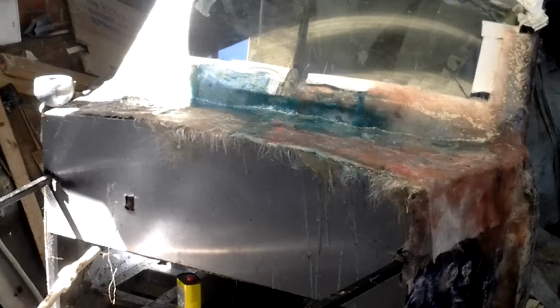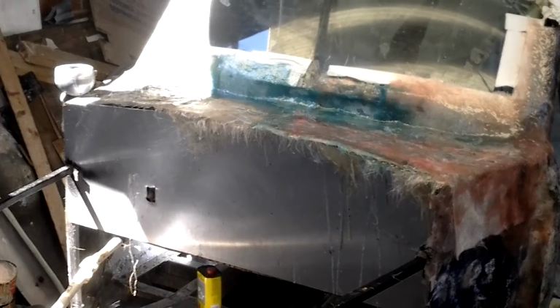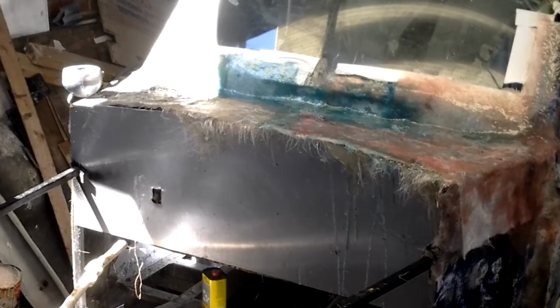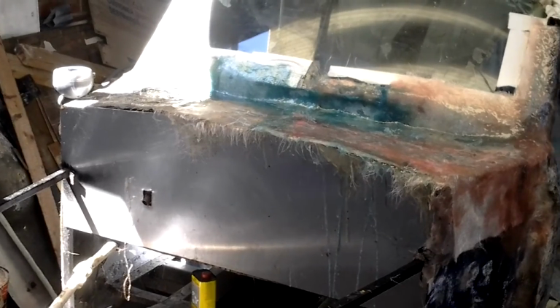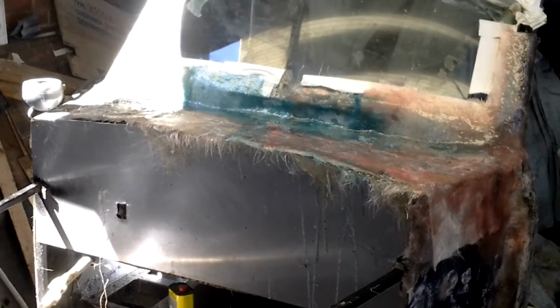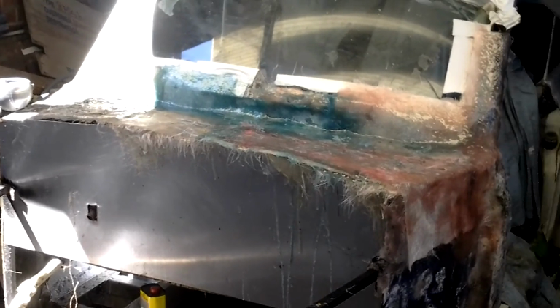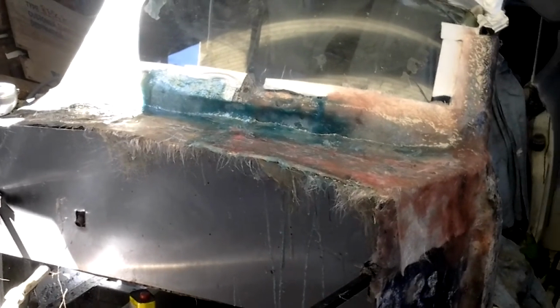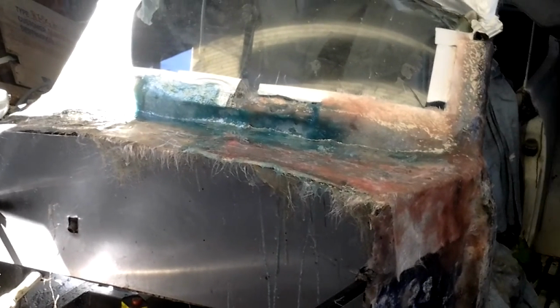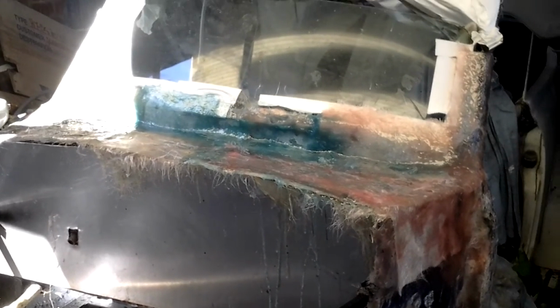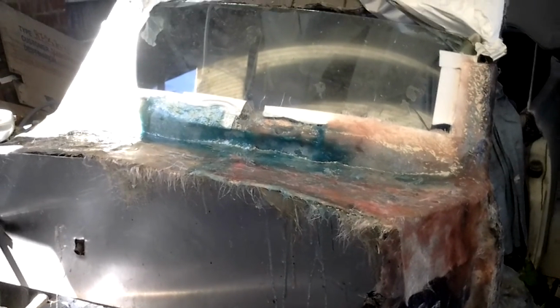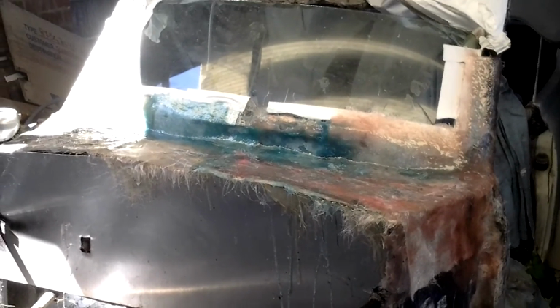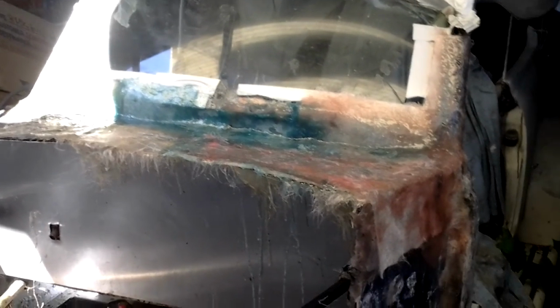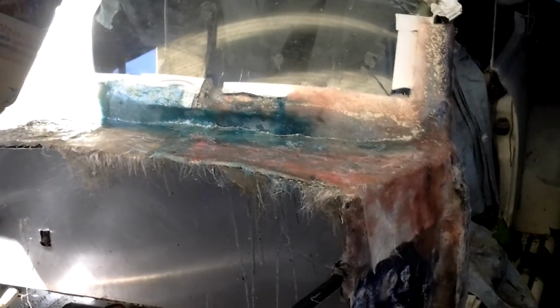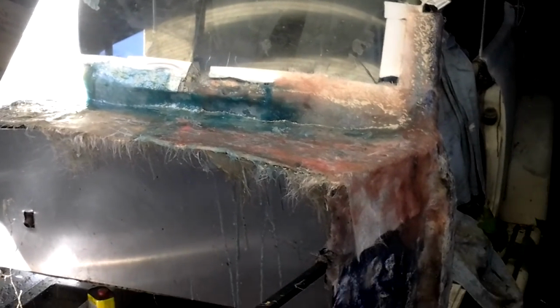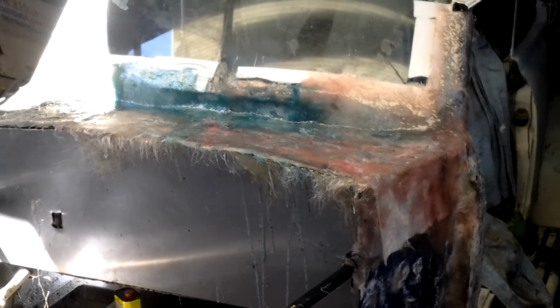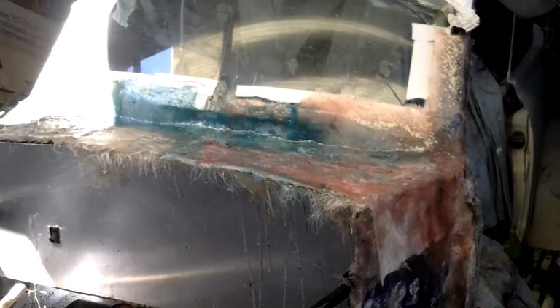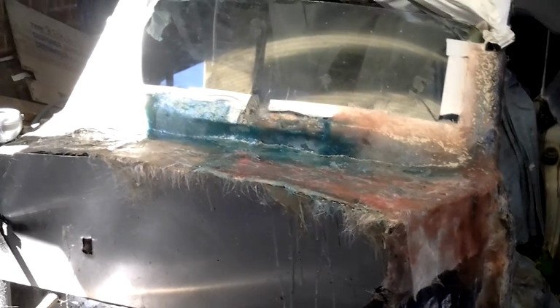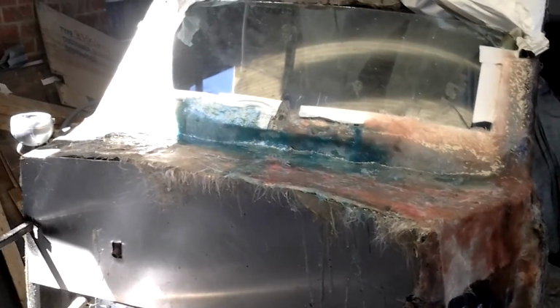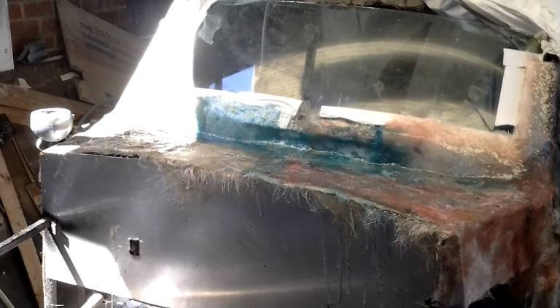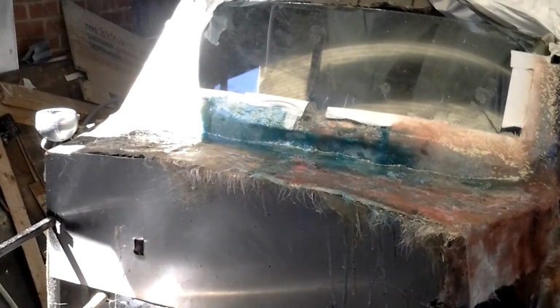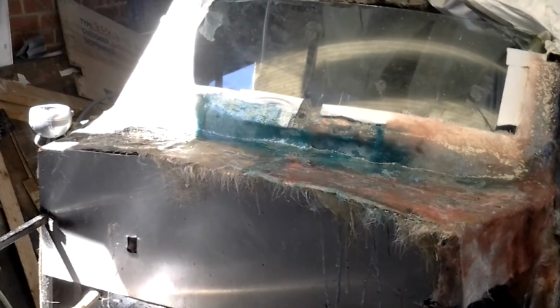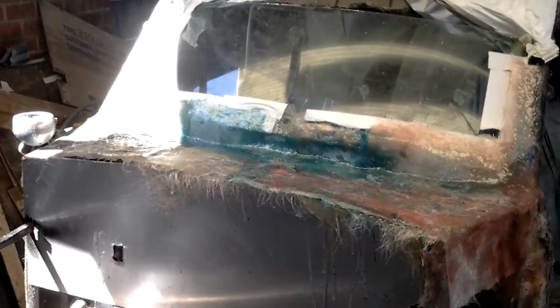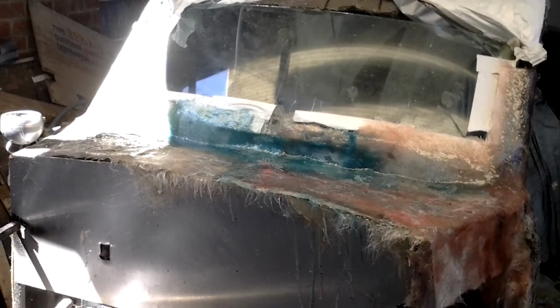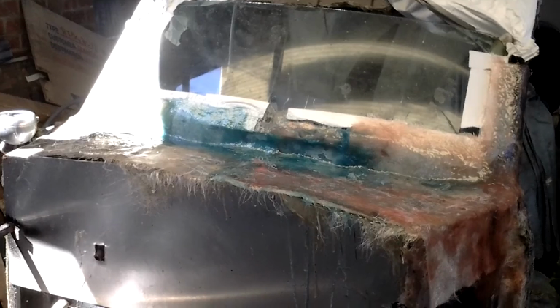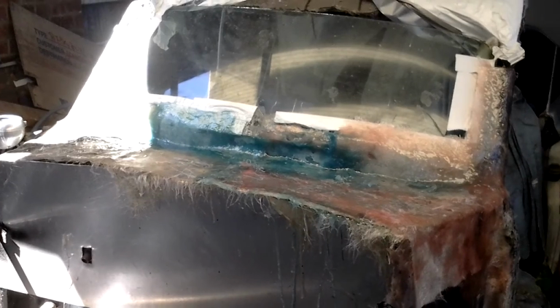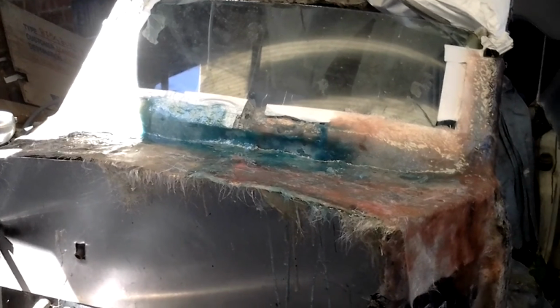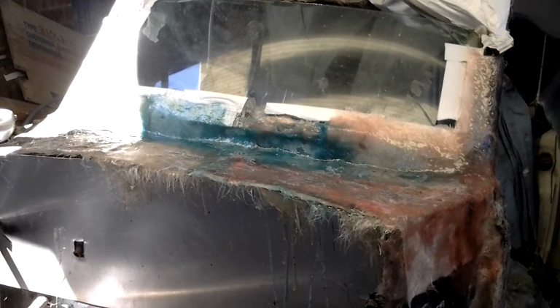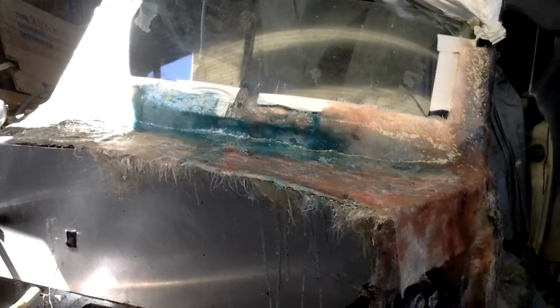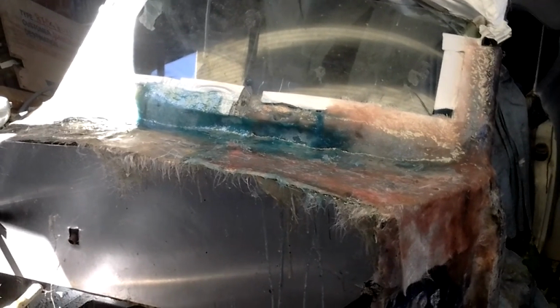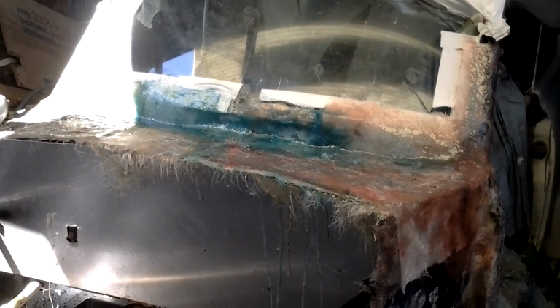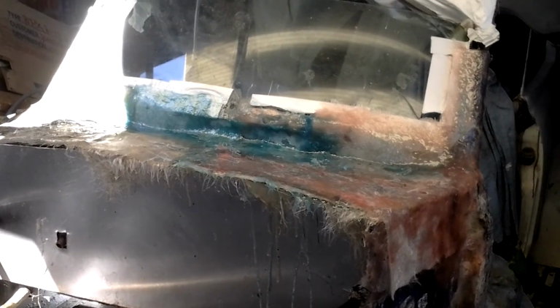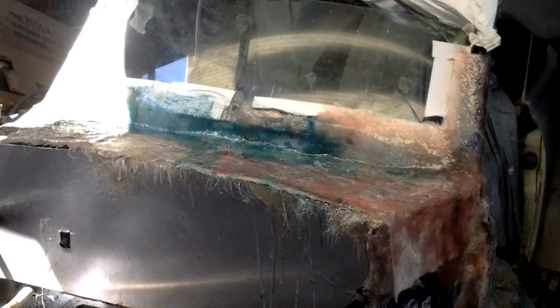Hello petrolheads and welcome to the Buford kit car. We've done some fiberglass around the windscreen and we're quite pleased with that.